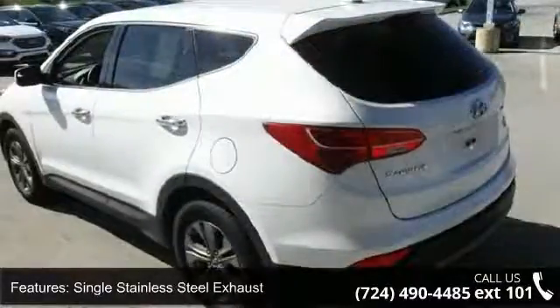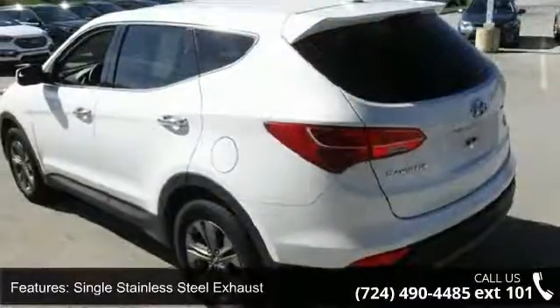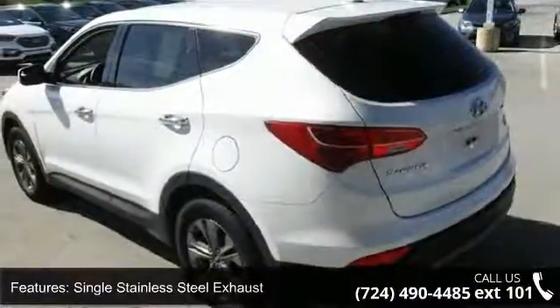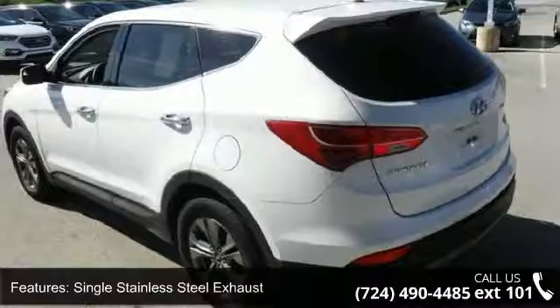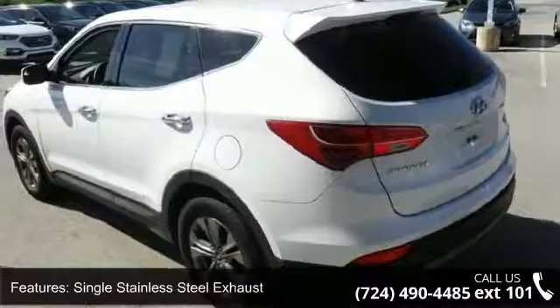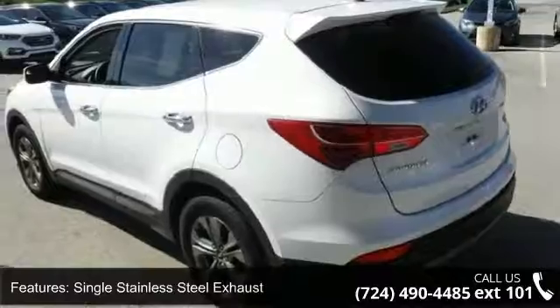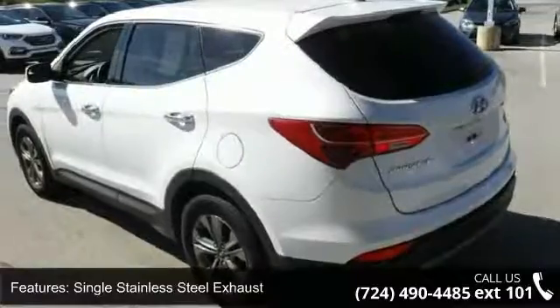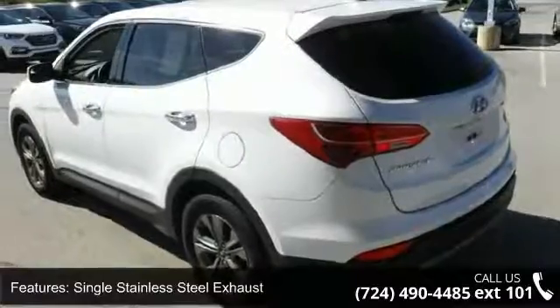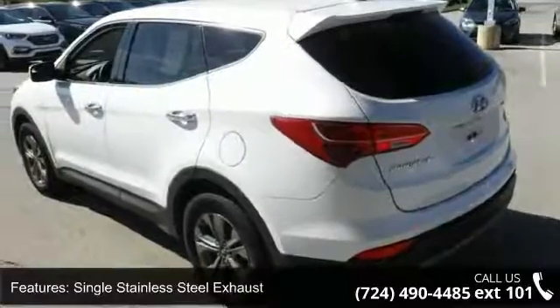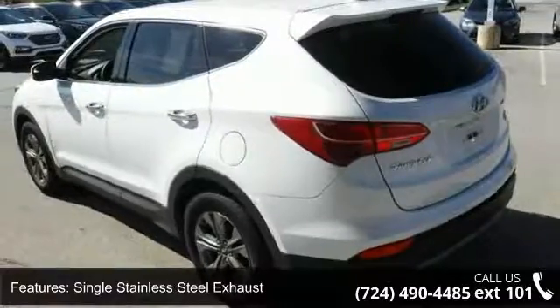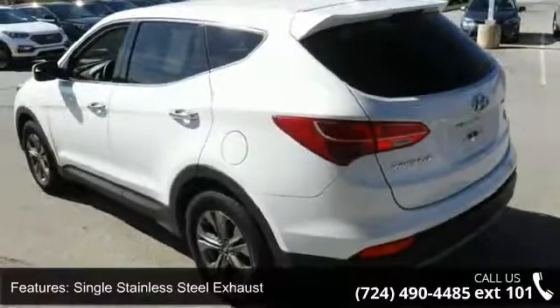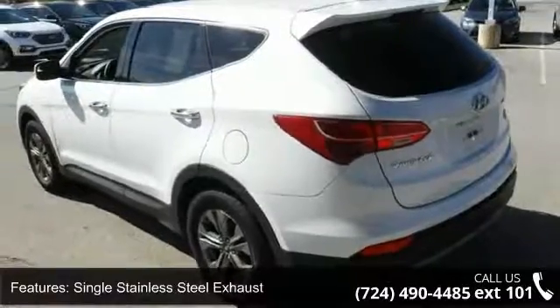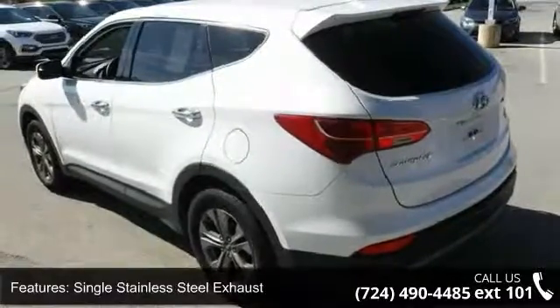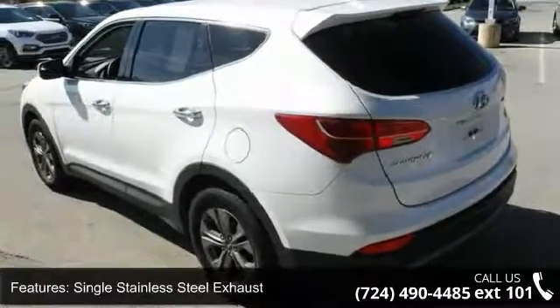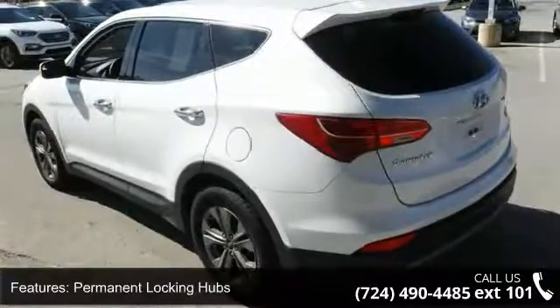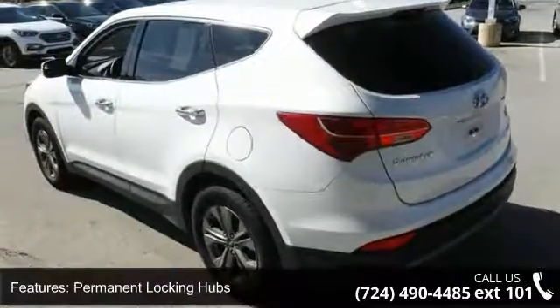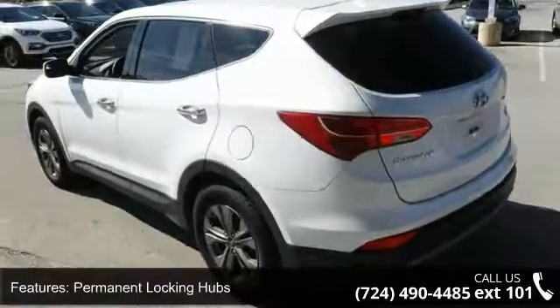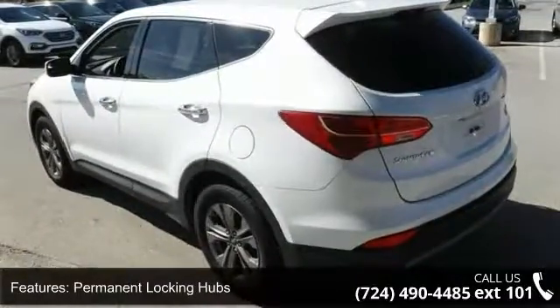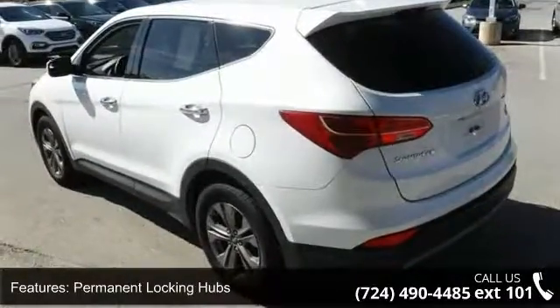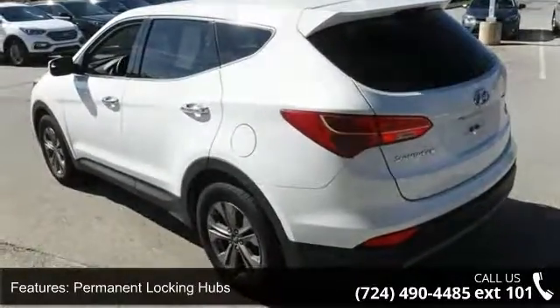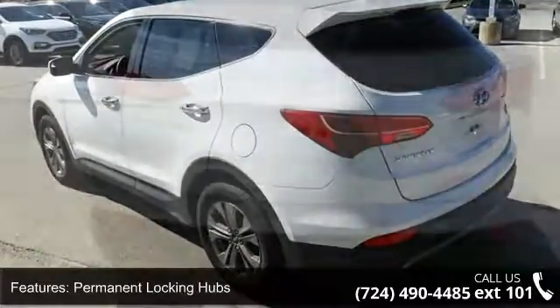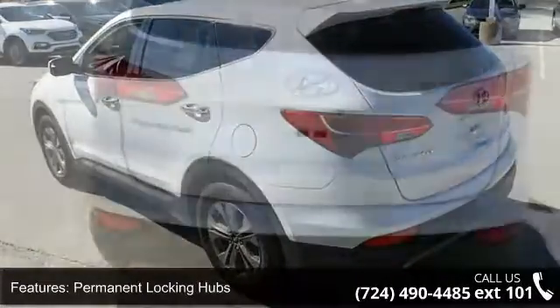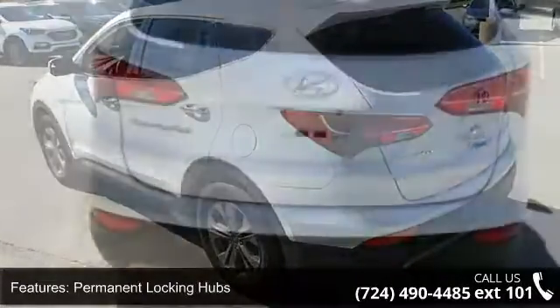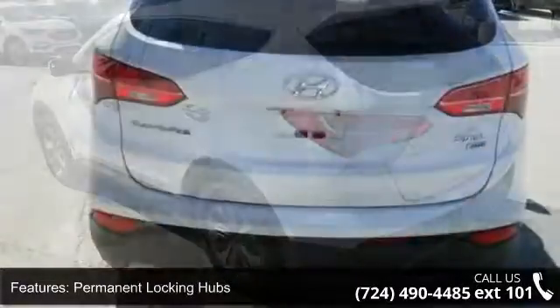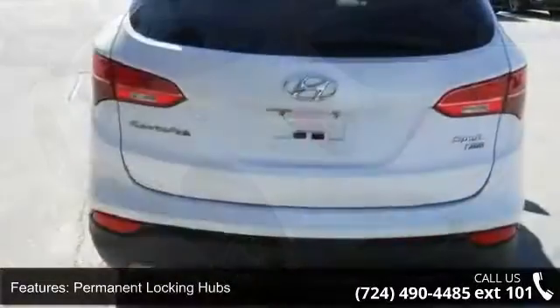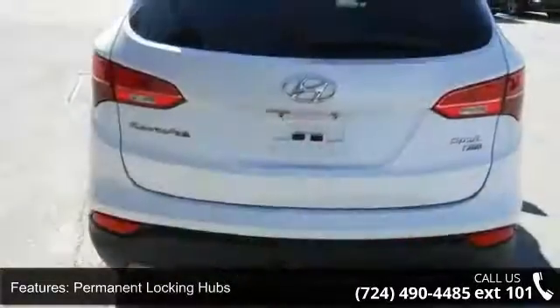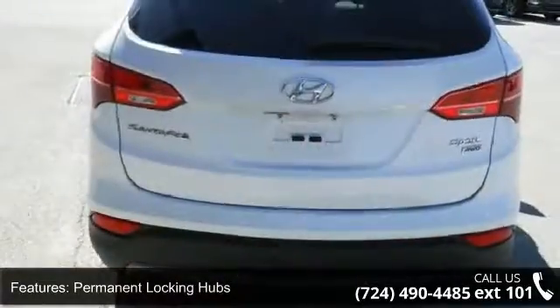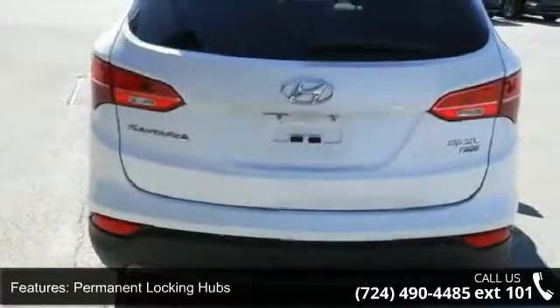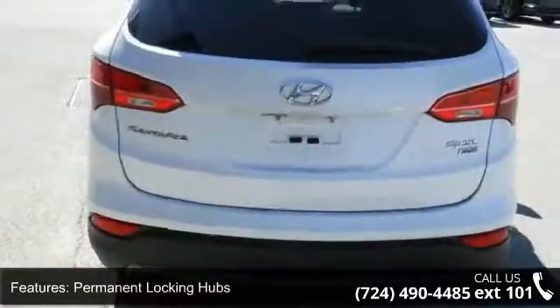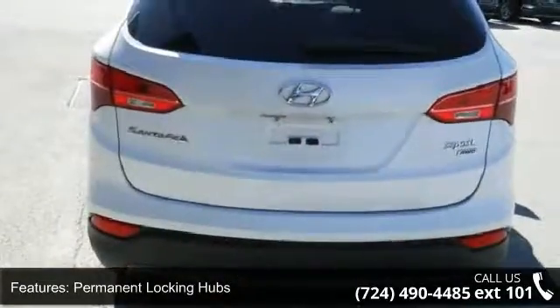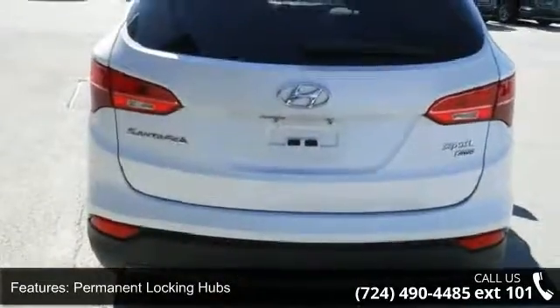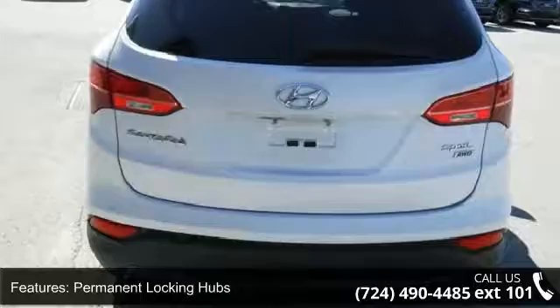Permanent locking hubs, 17-inch alloy wheels, steel spare wheel, and clear coat paint.